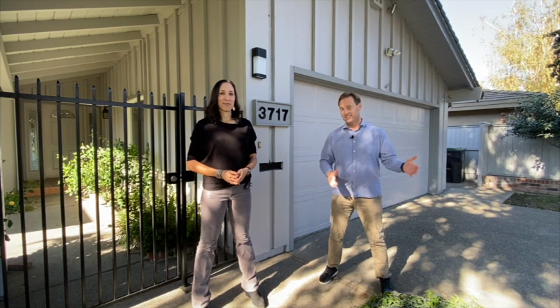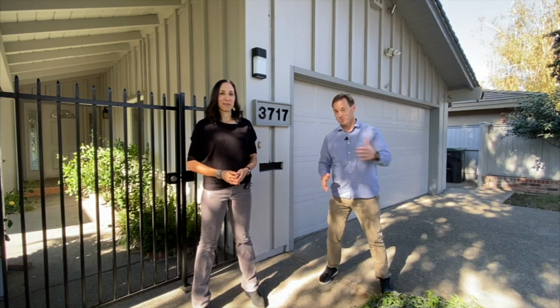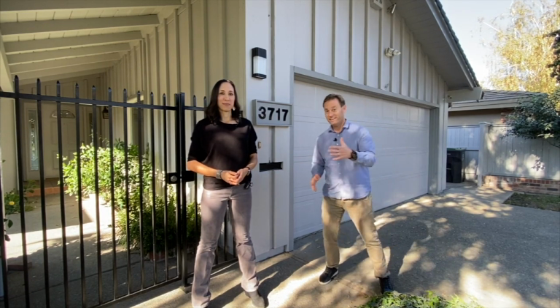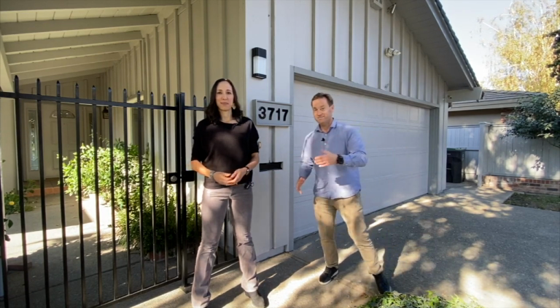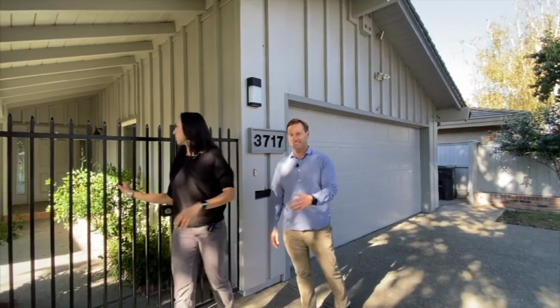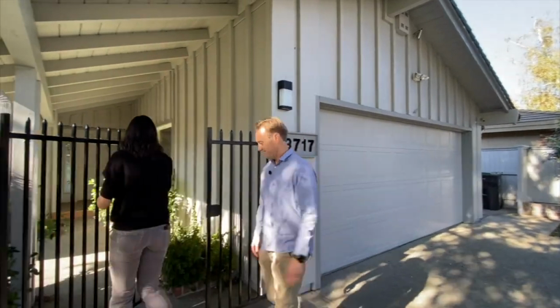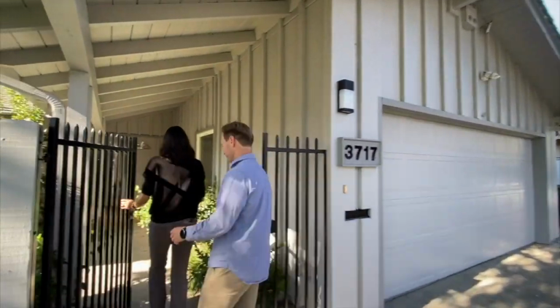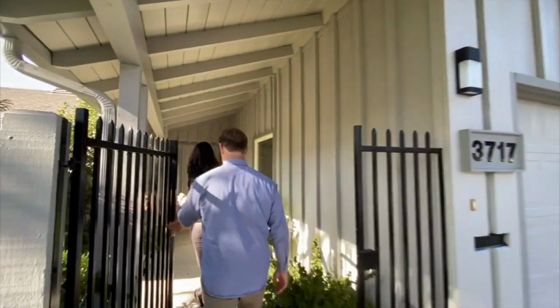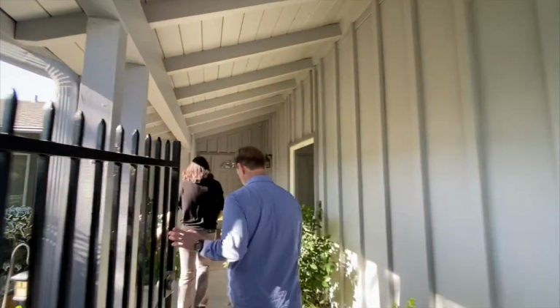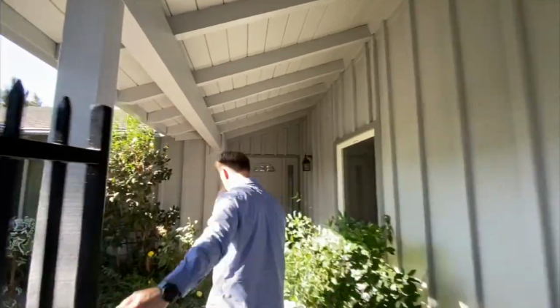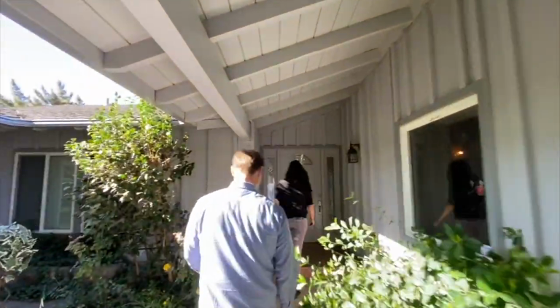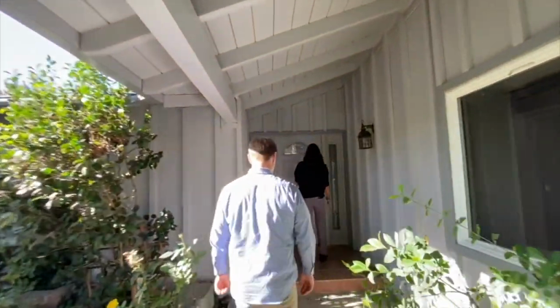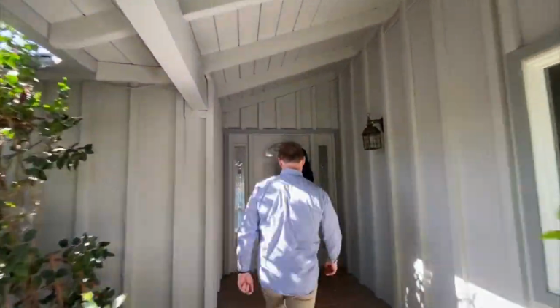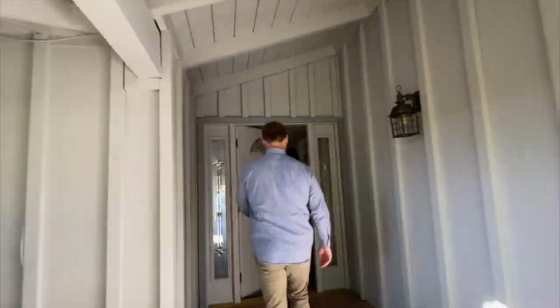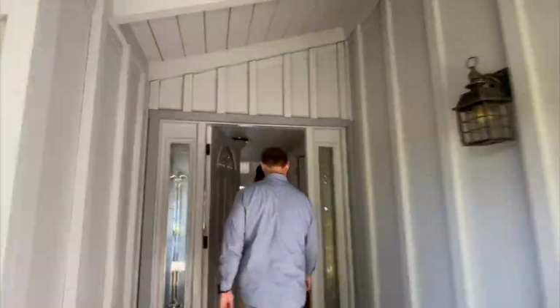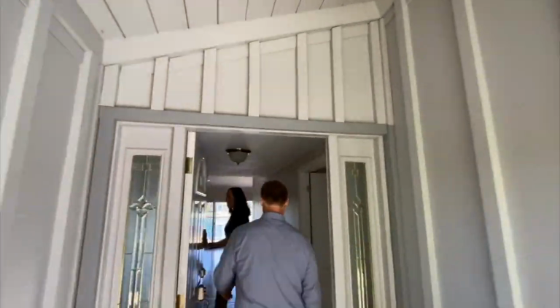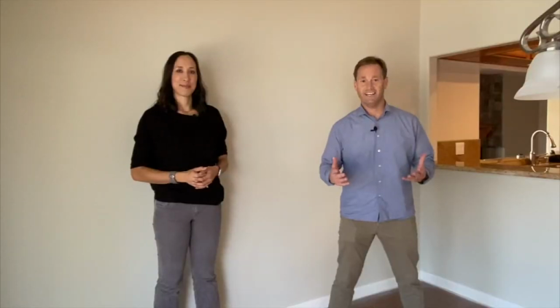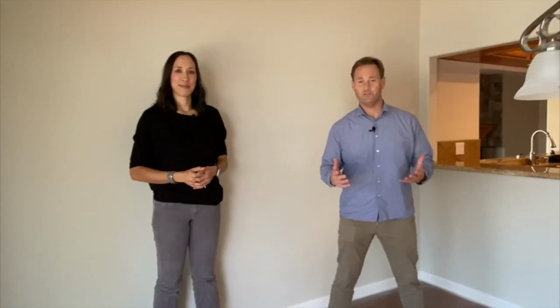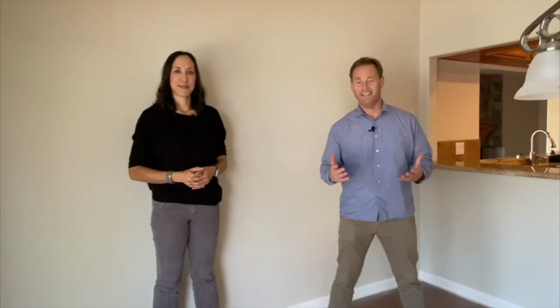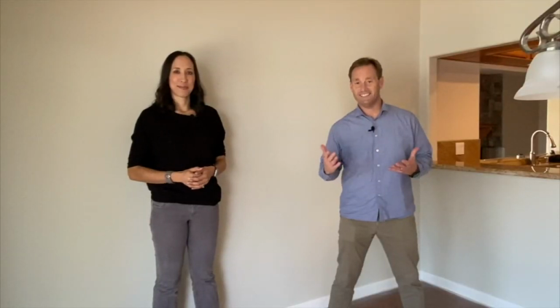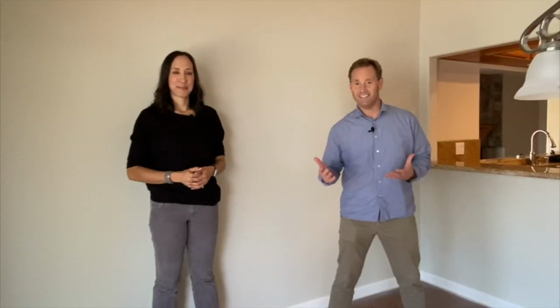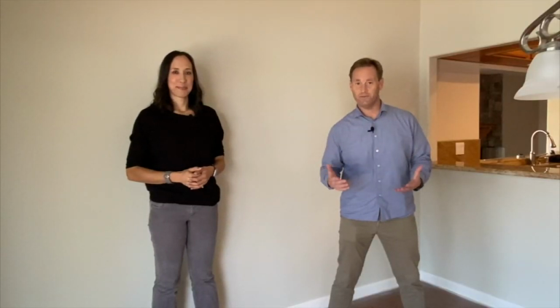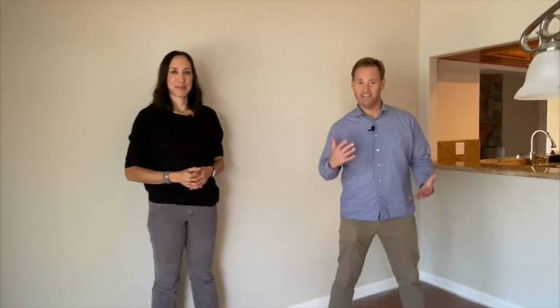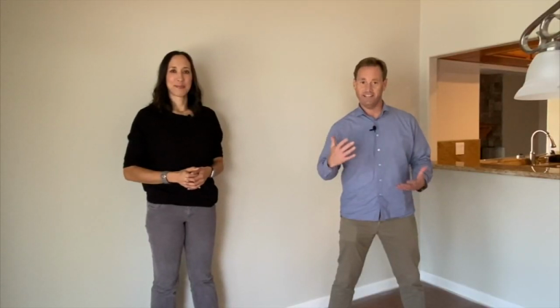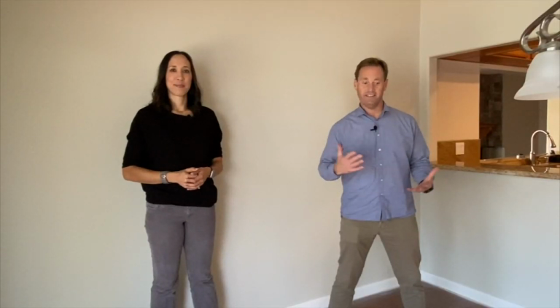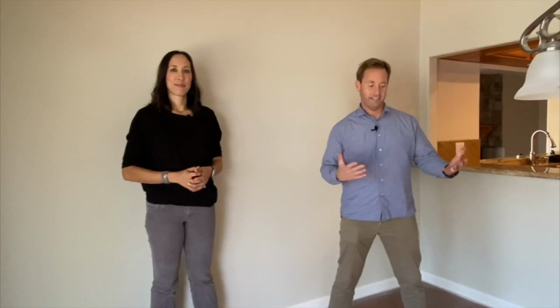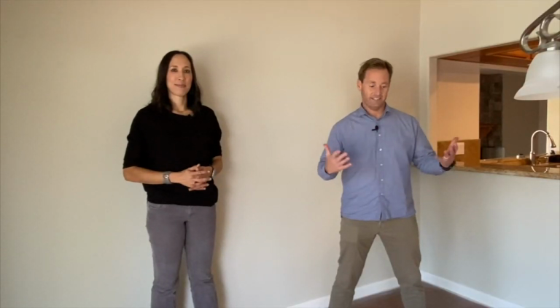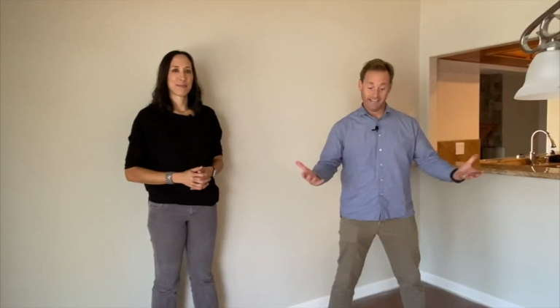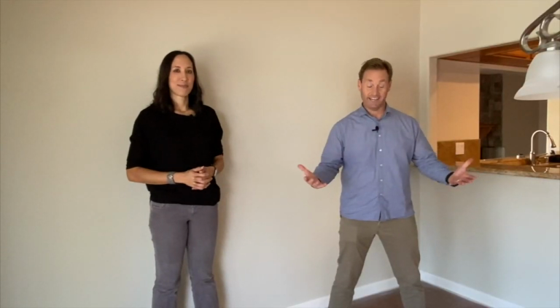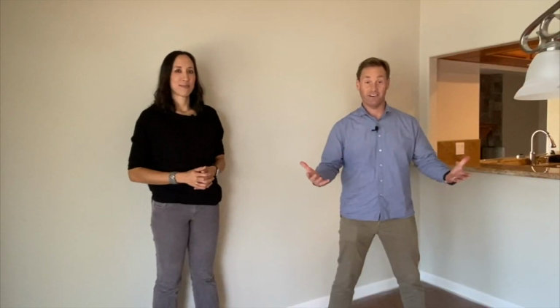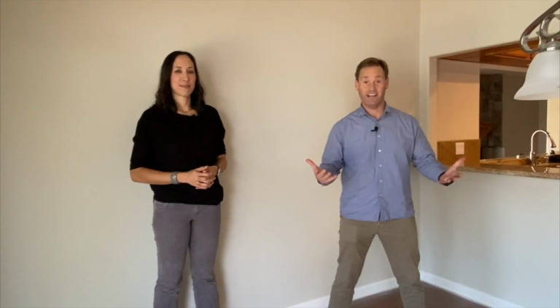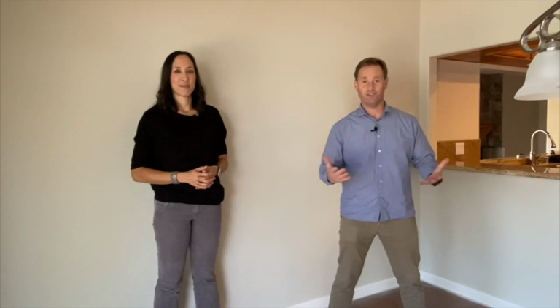Let's go inside and take a look at the interior. Okay guys, we made it inside. We're here in the dining area of the house.